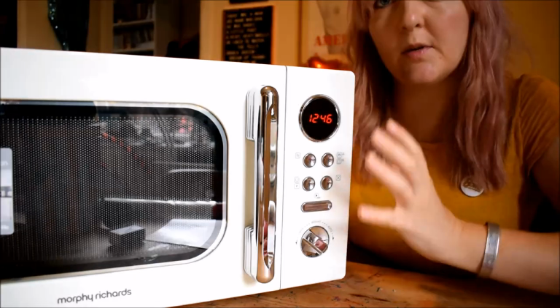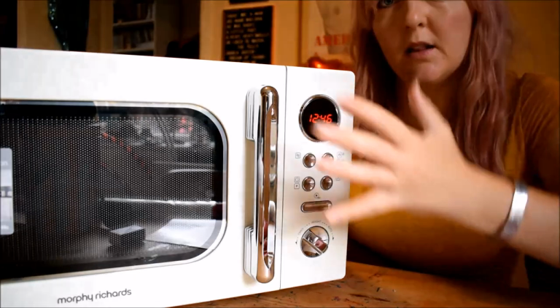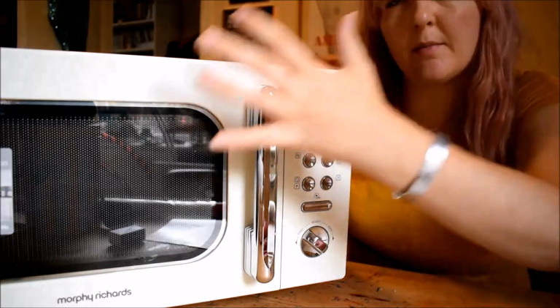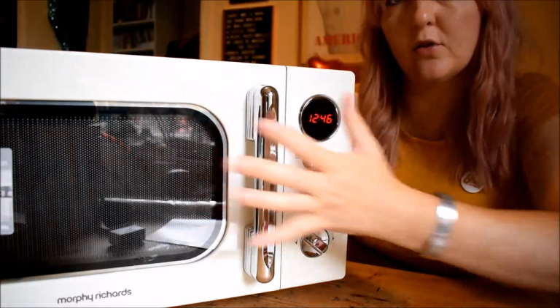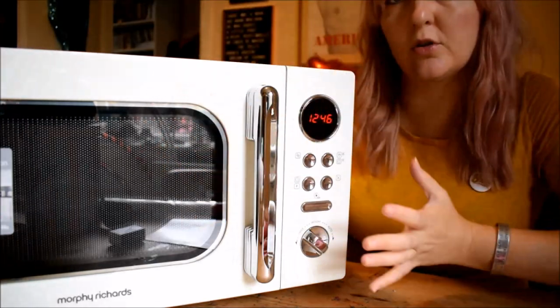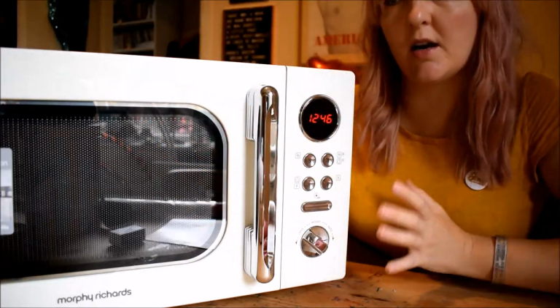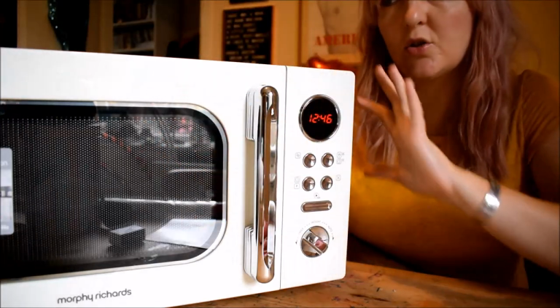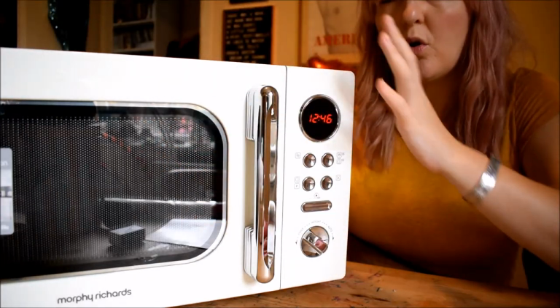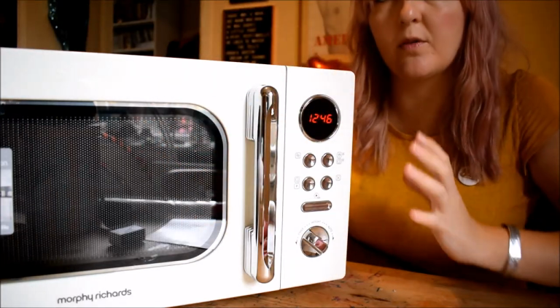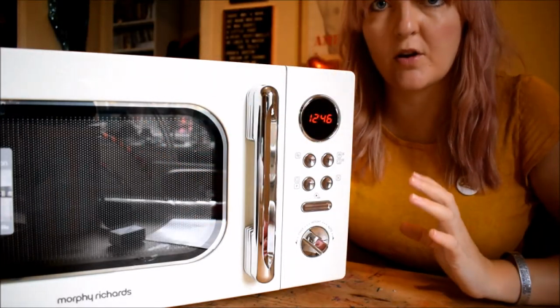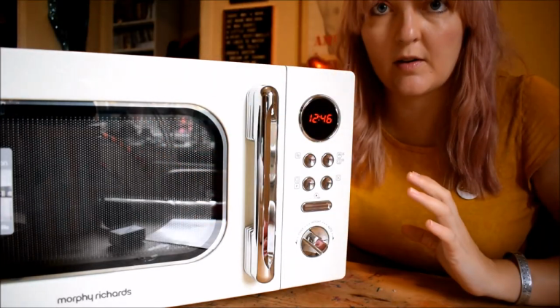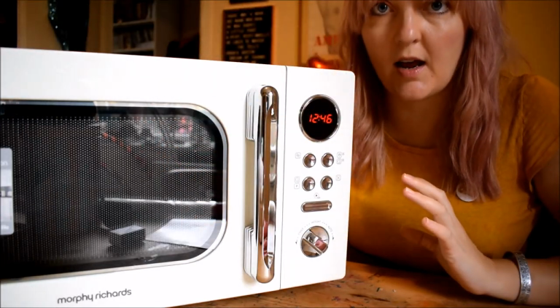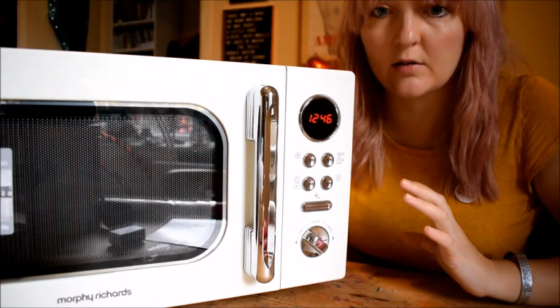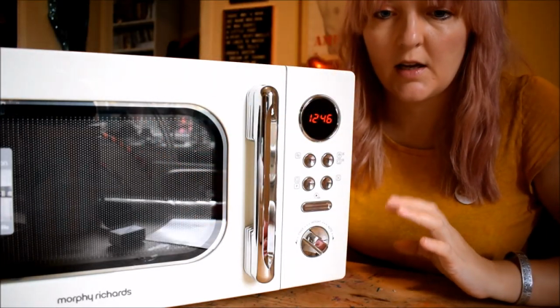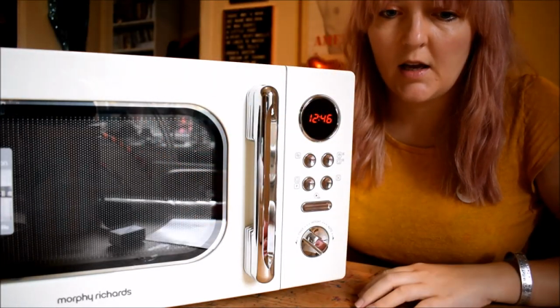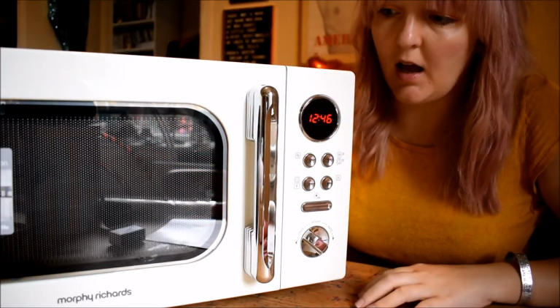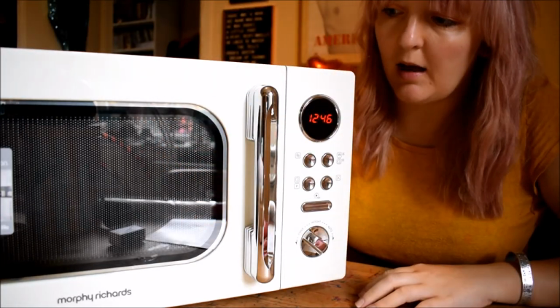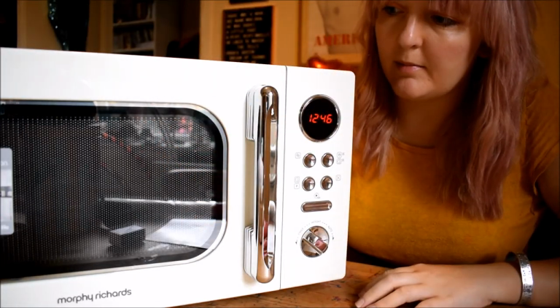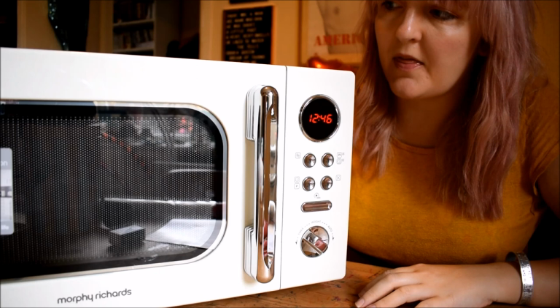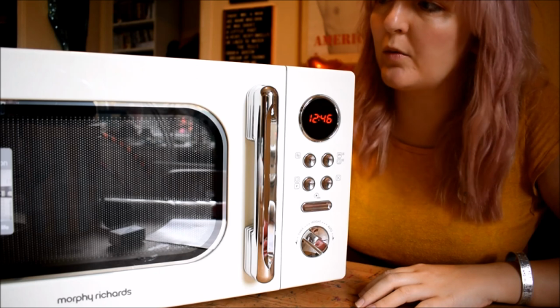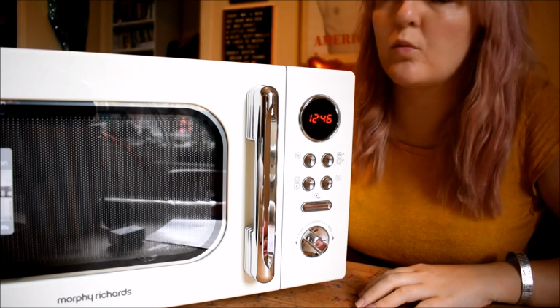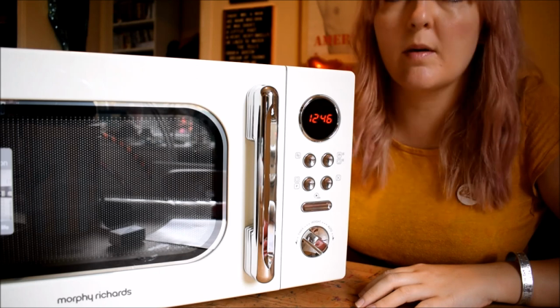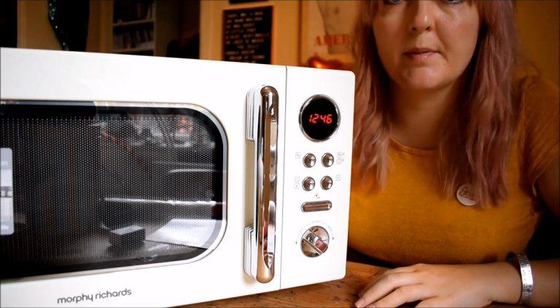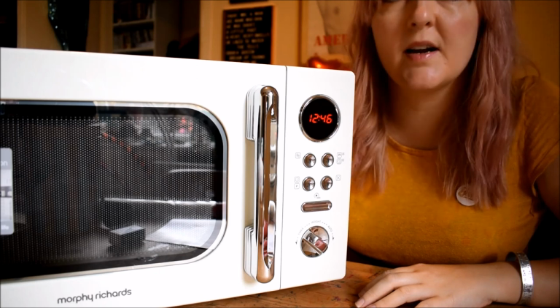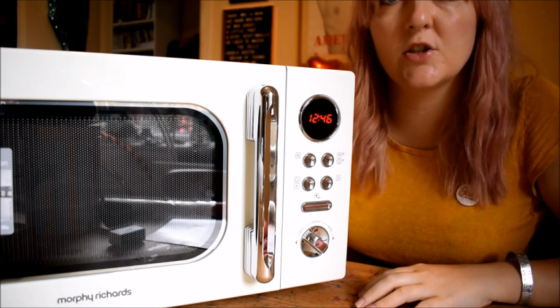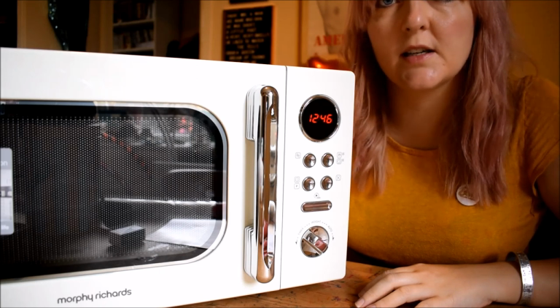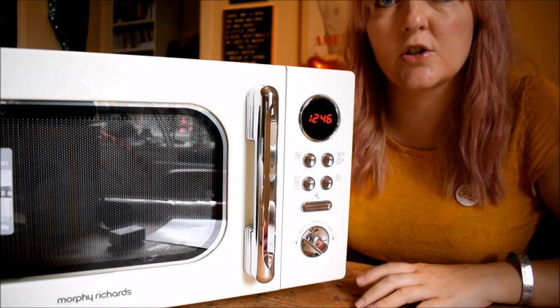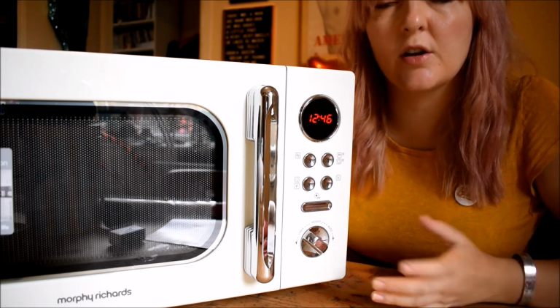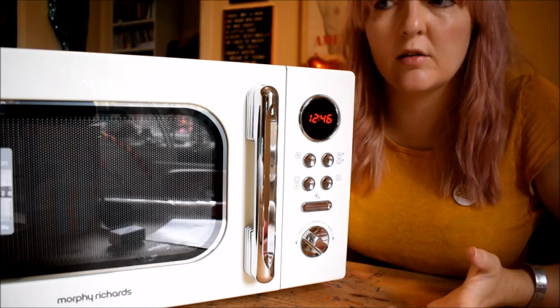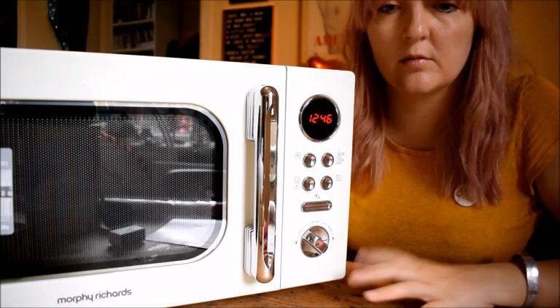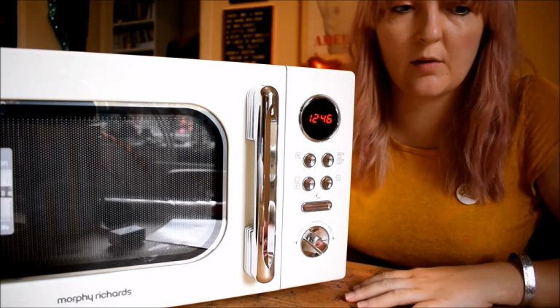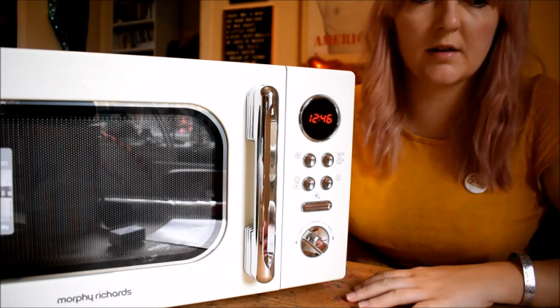A little full-on guided tour of the microwave! And then I will warm up my lunch in it to show you how it works.